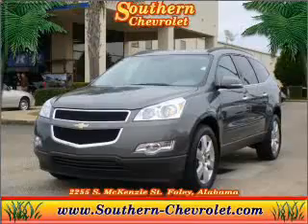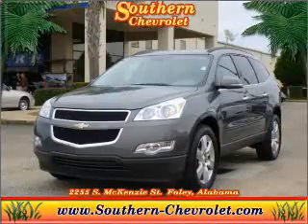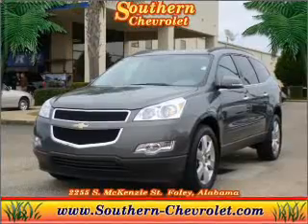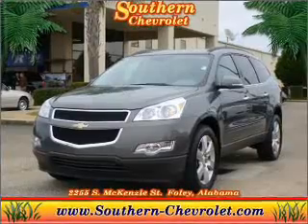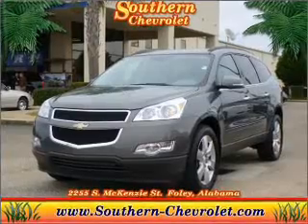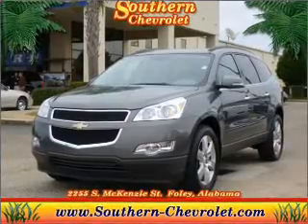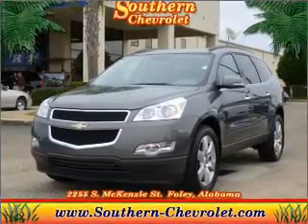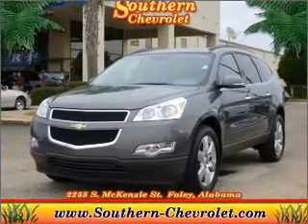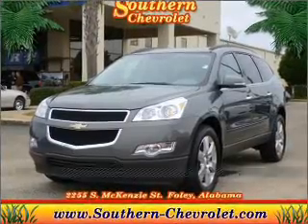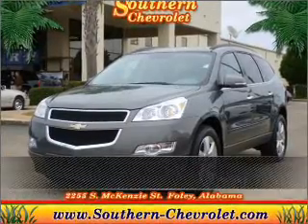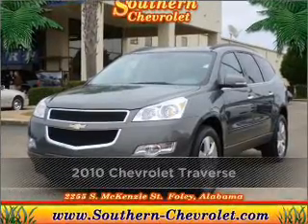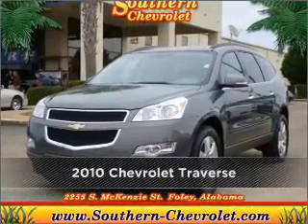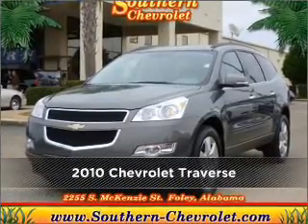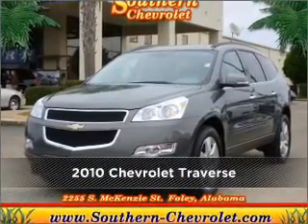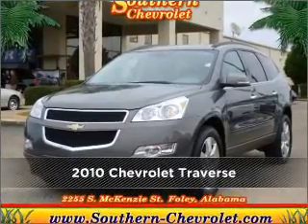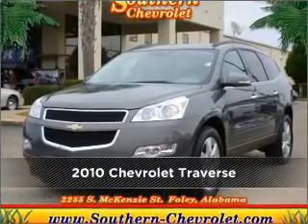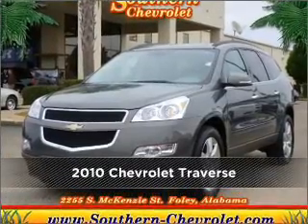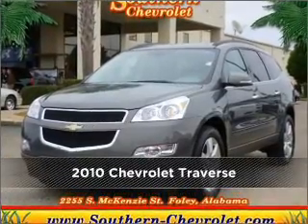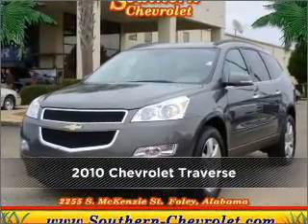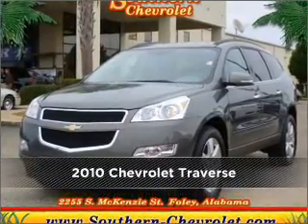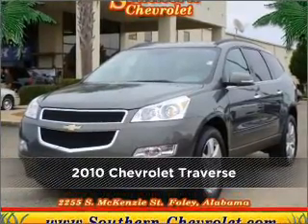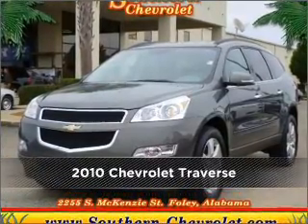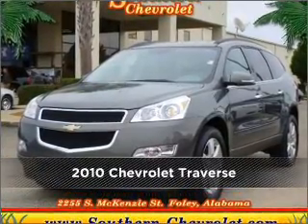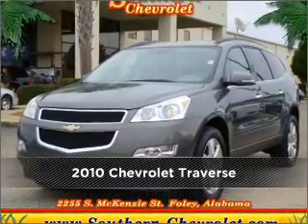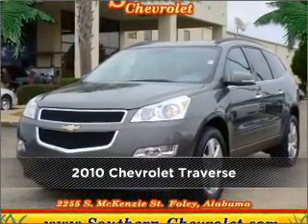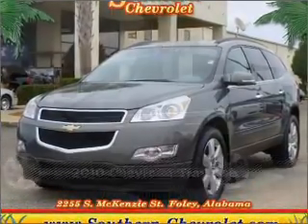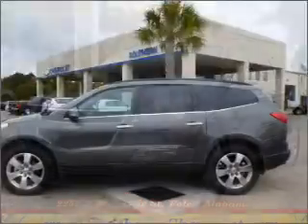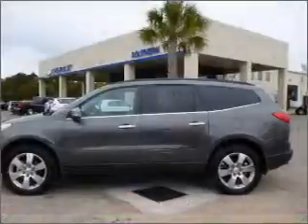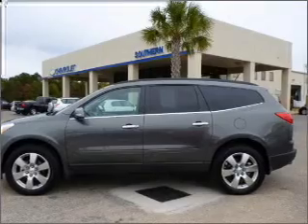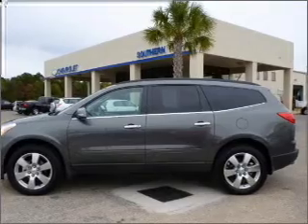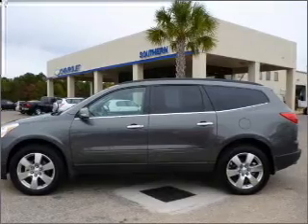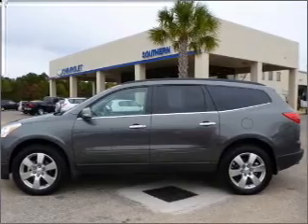Live the dream in this 2010 Chevrolet. Look no further — the perfect vehicle is here.